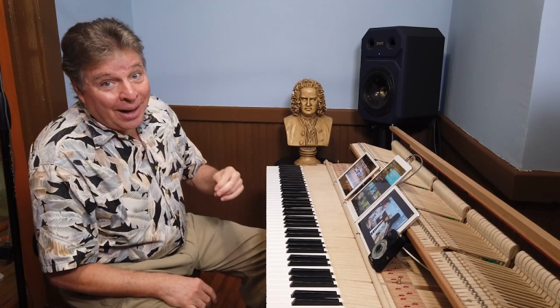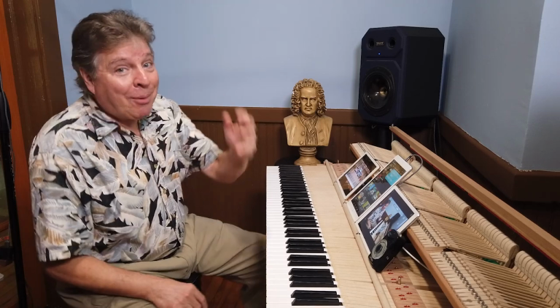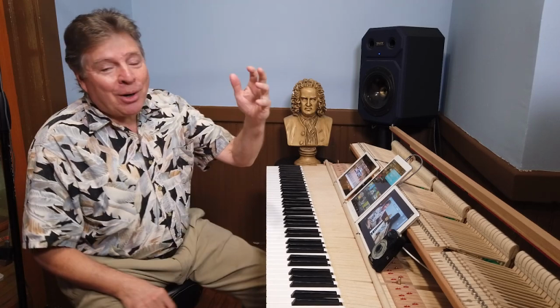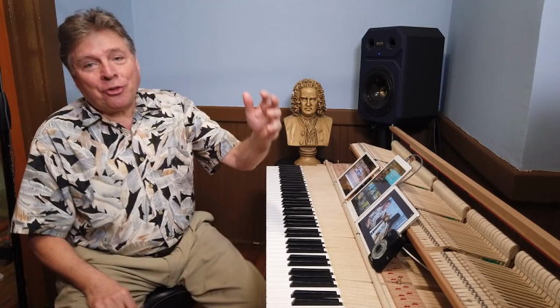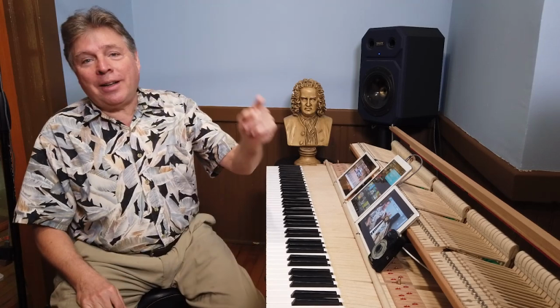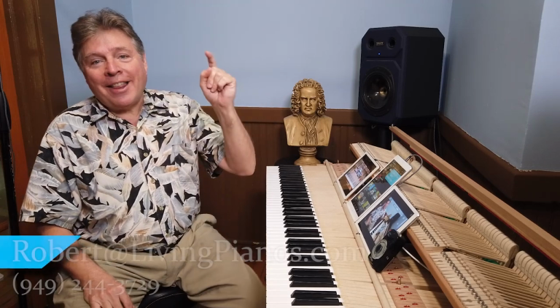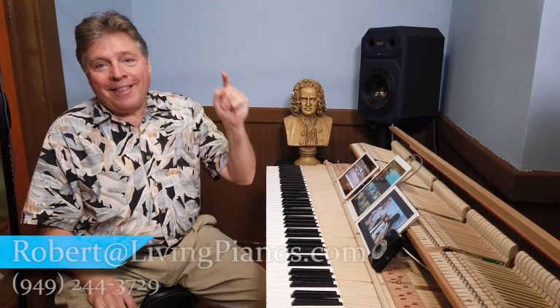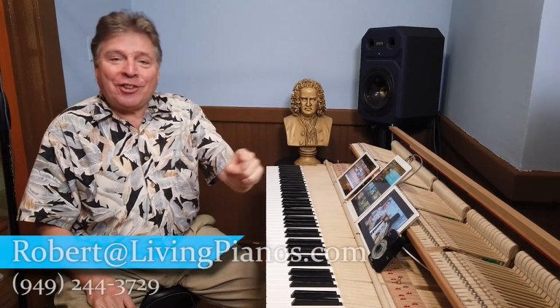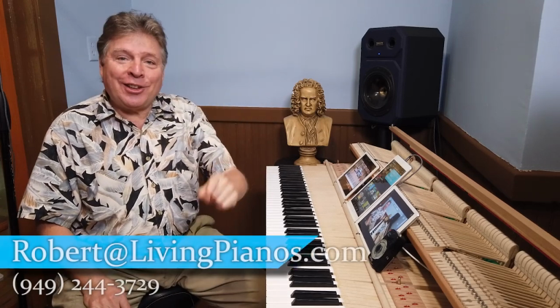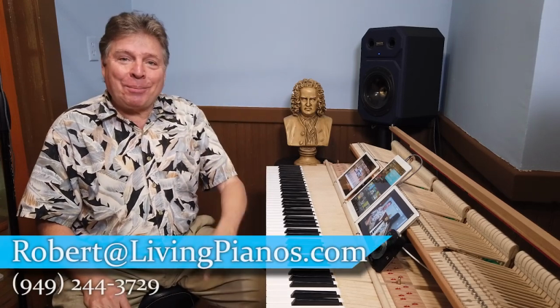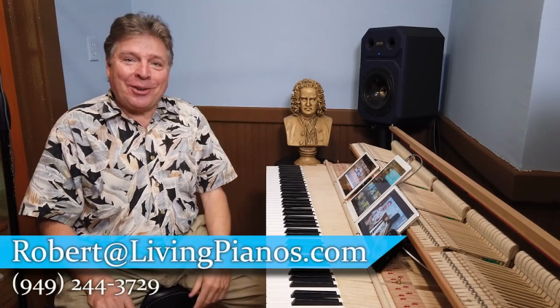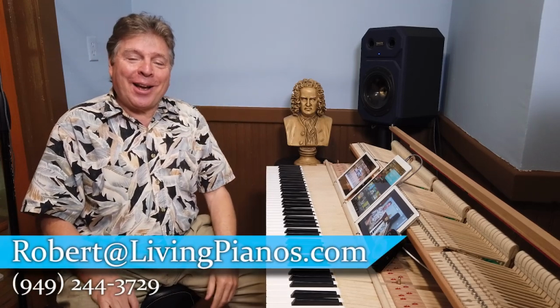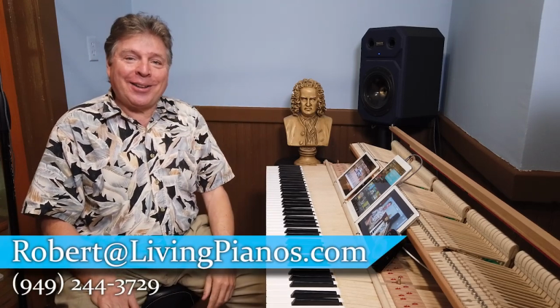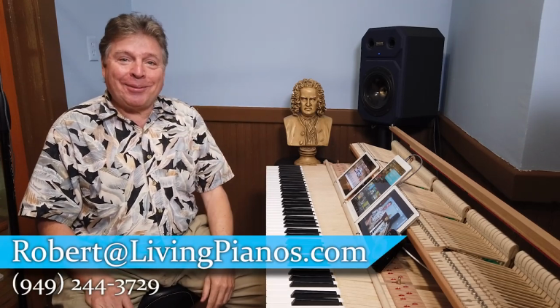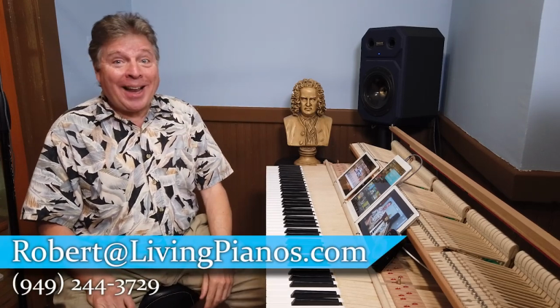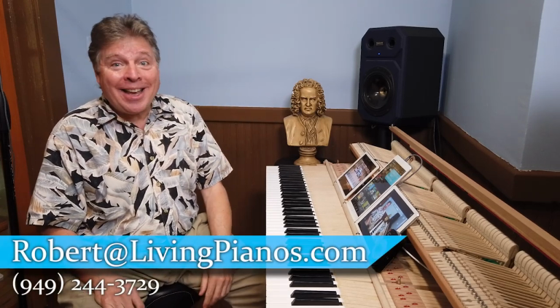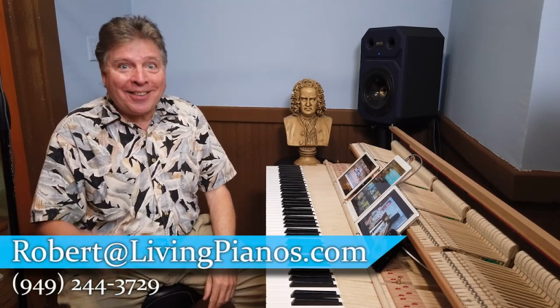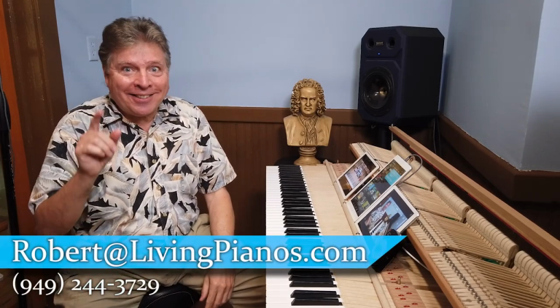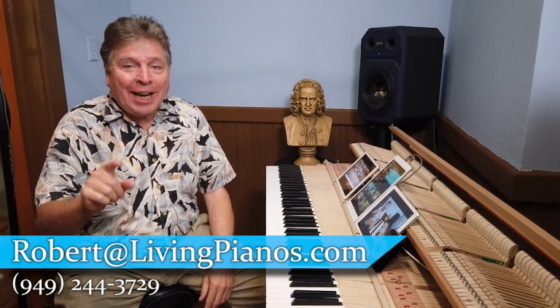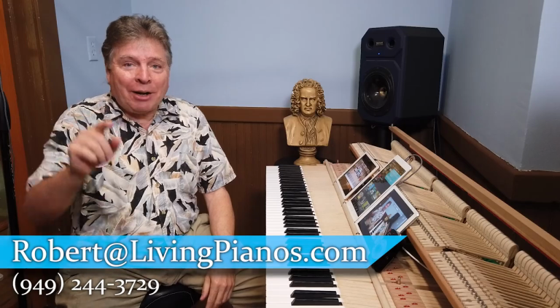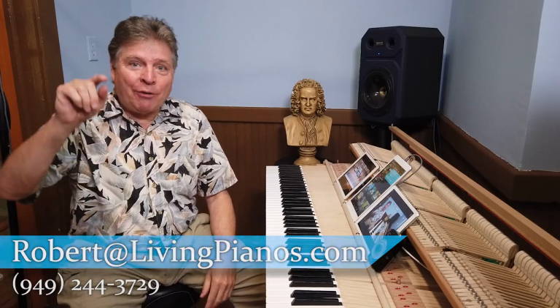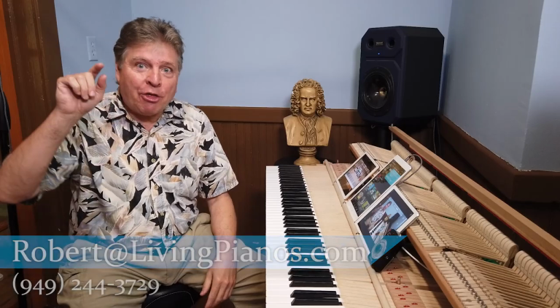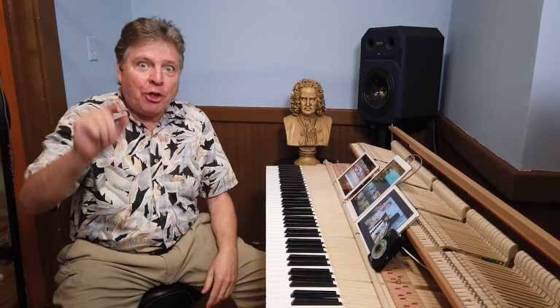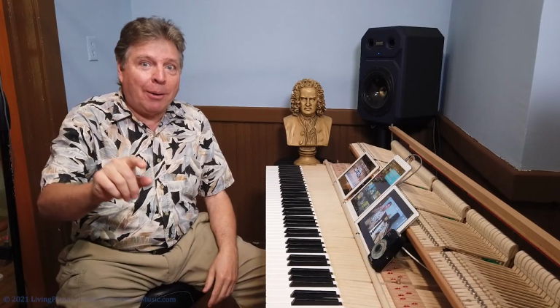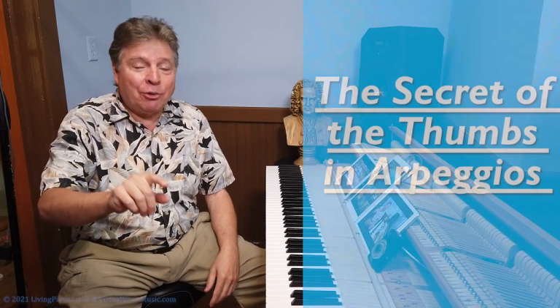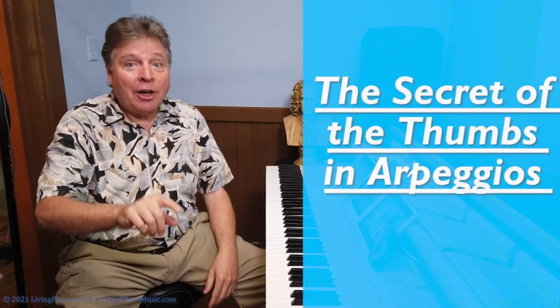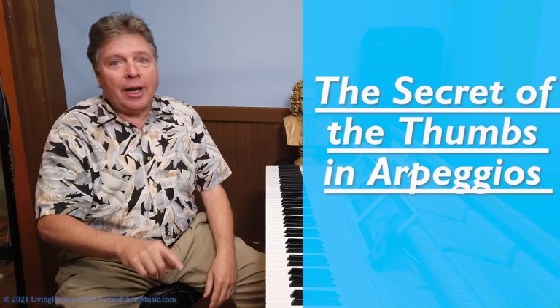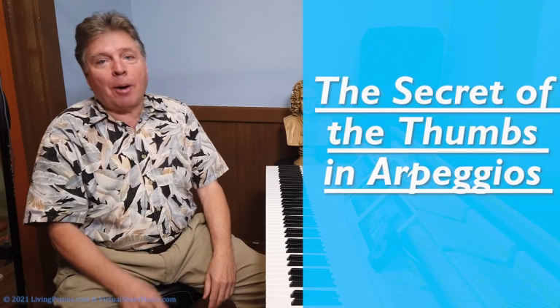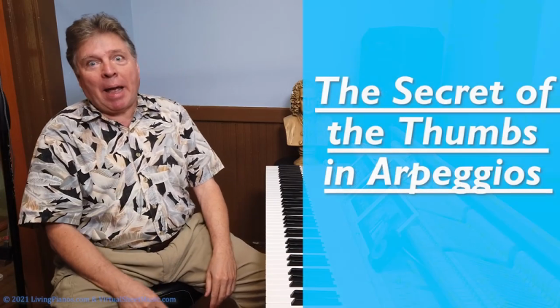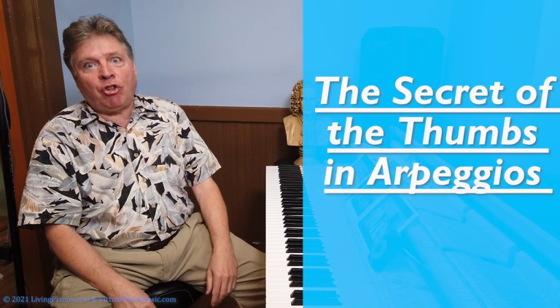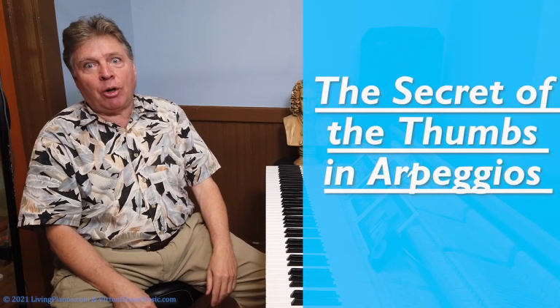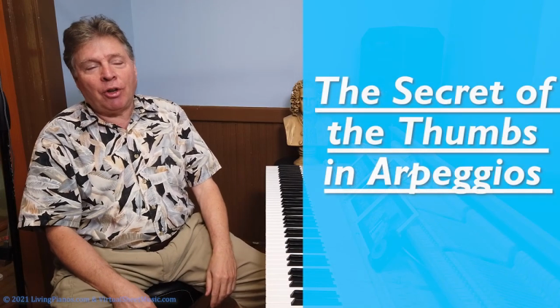I'm Robert Estrin. This is livingpianos.com. Today is the secret of the thumbs in arpeggios.